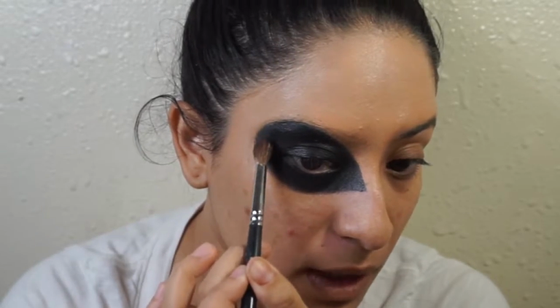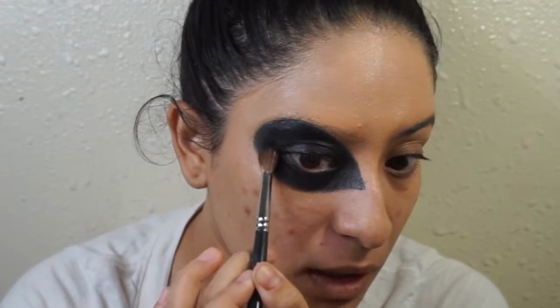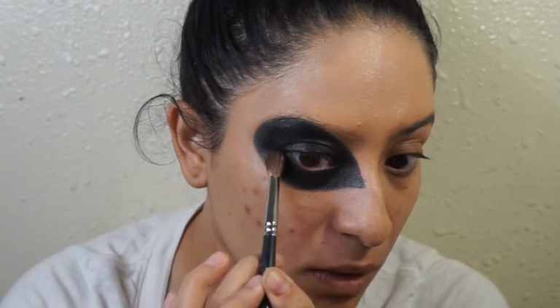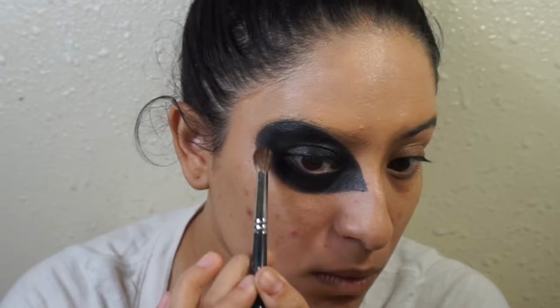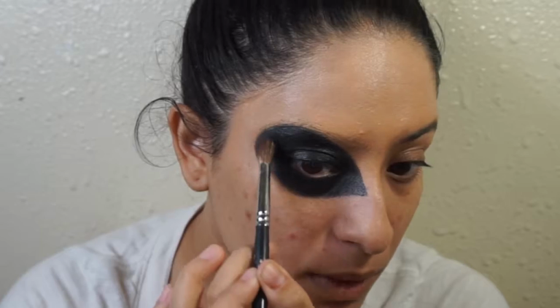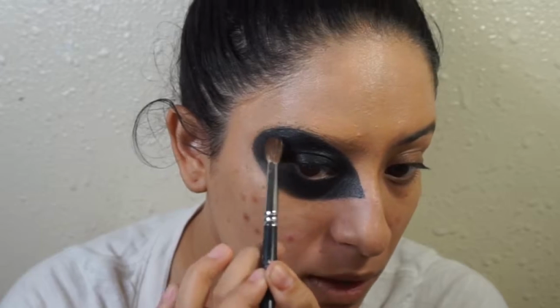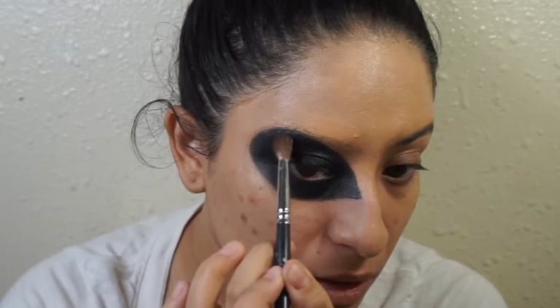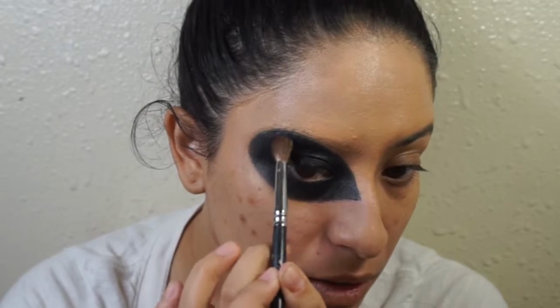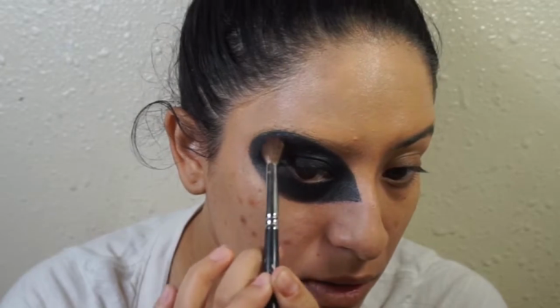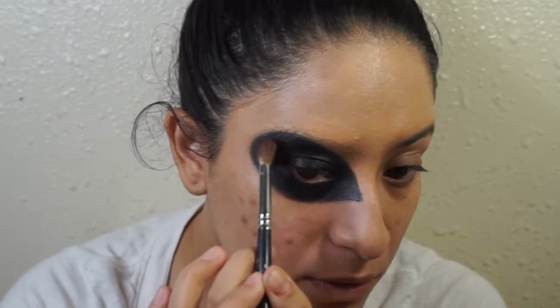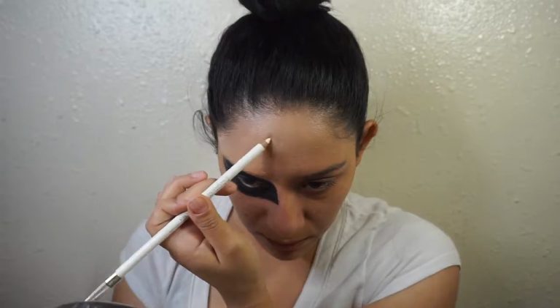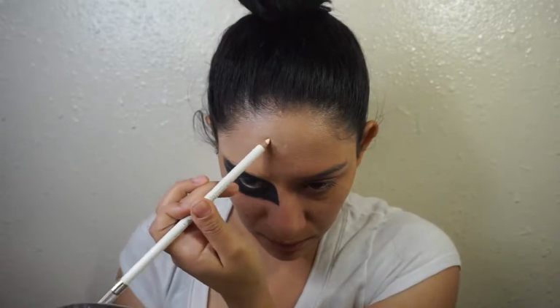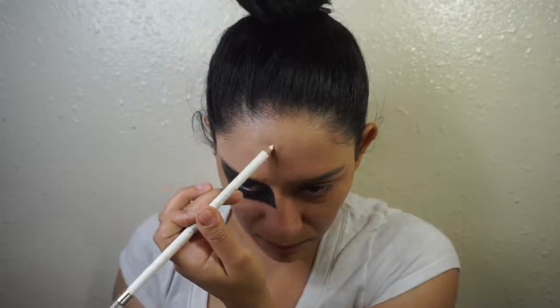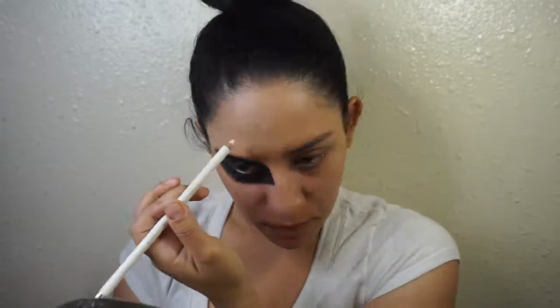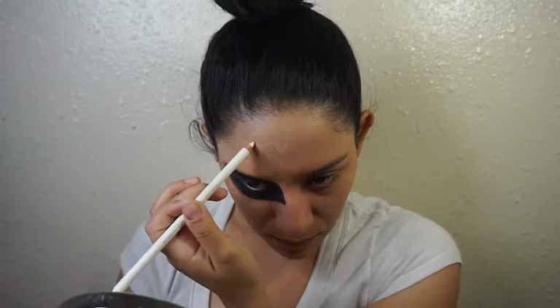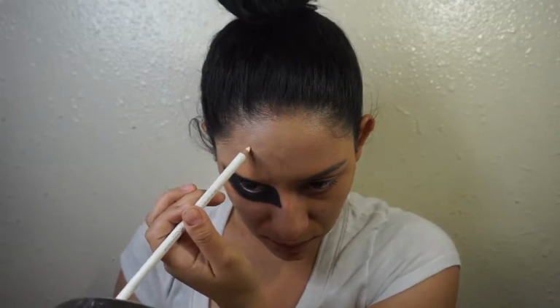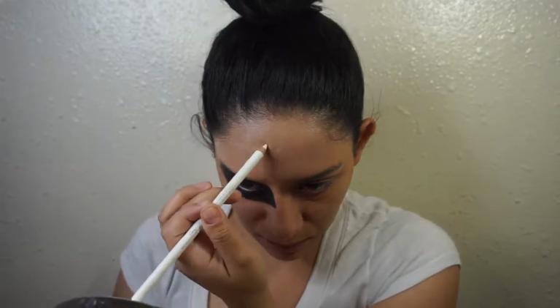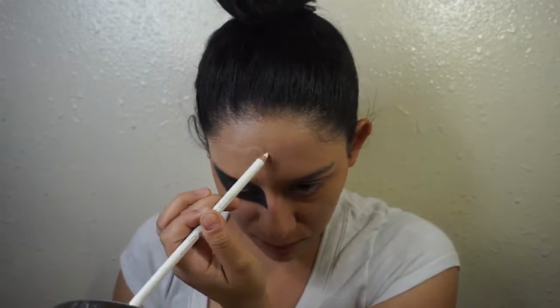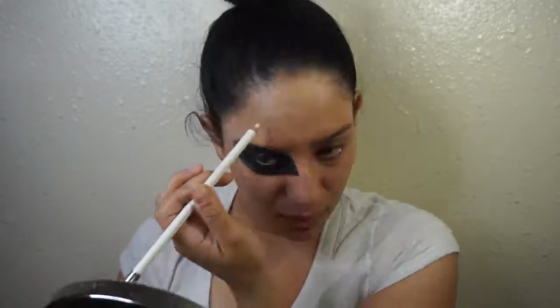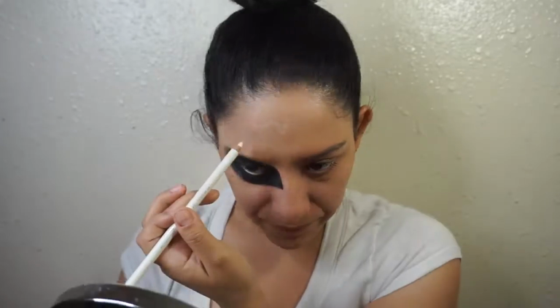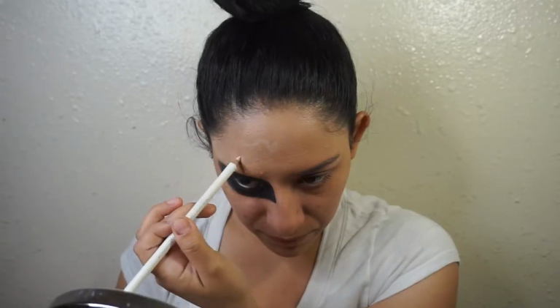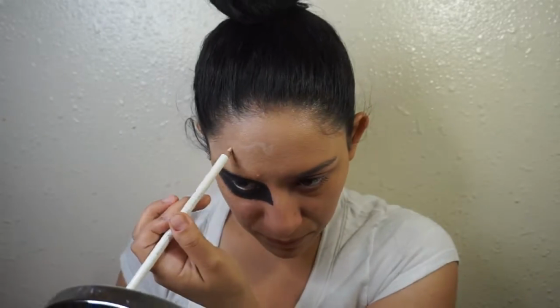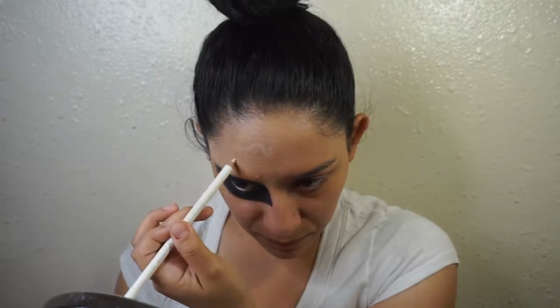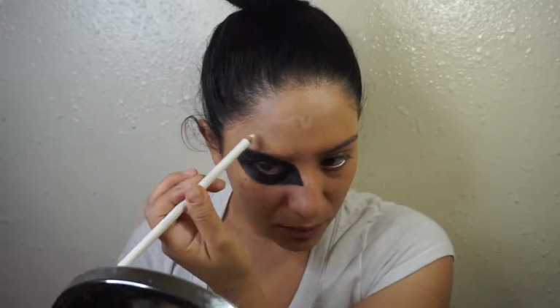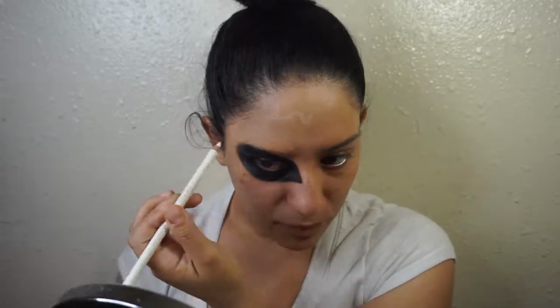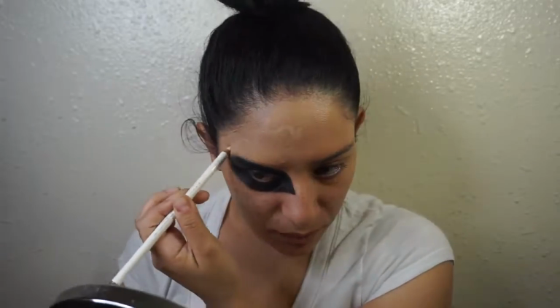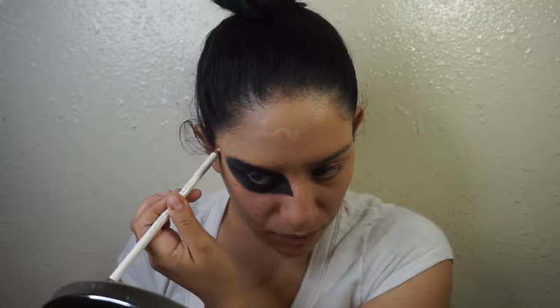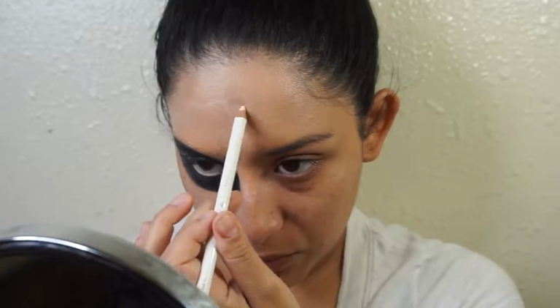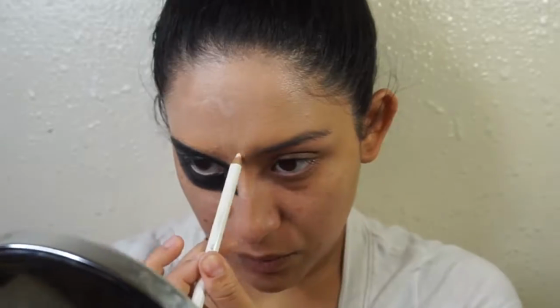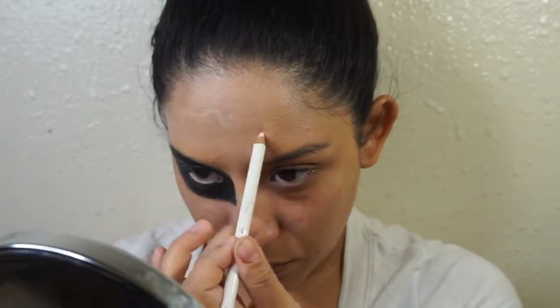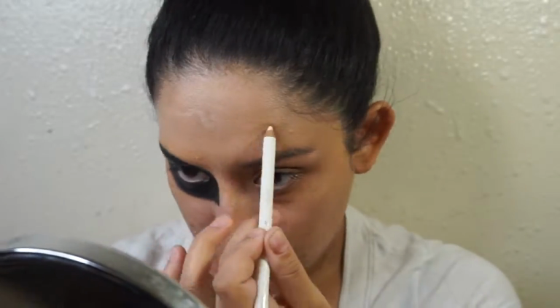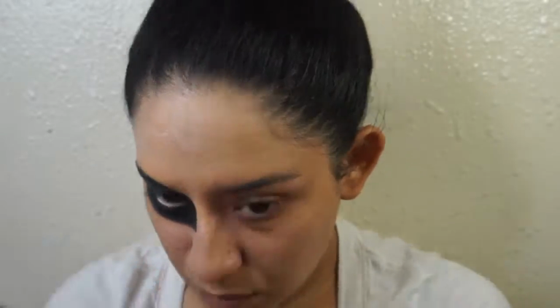So now I'm just gonna go in and set that paint with black shadow — it could be any black shadow you have. Right here, I'm just mapping out how I want it before I go in with the black paint.